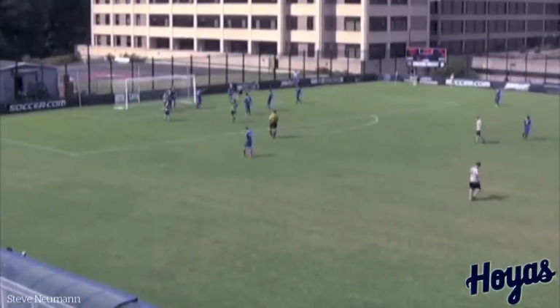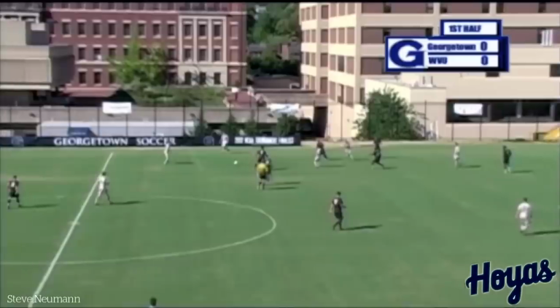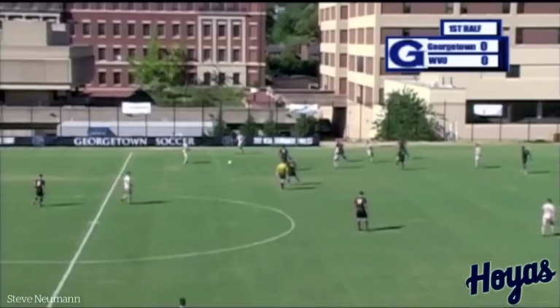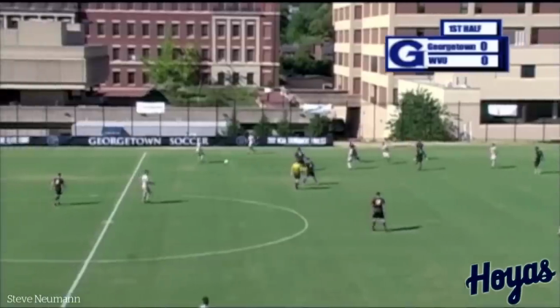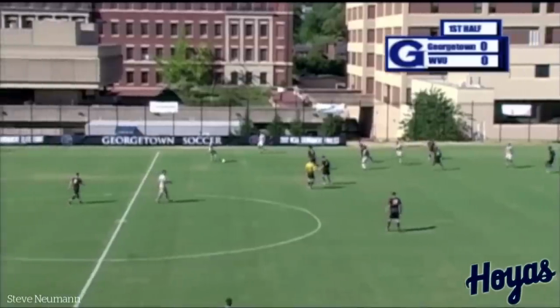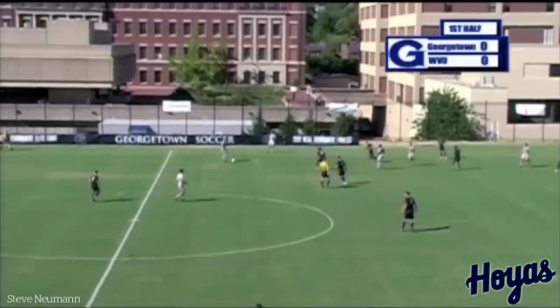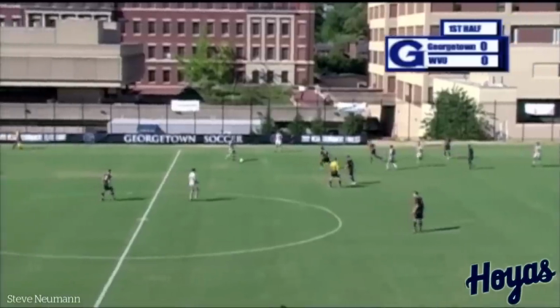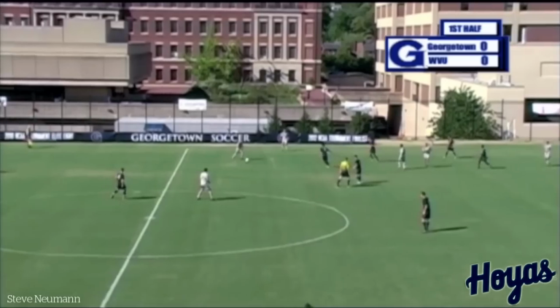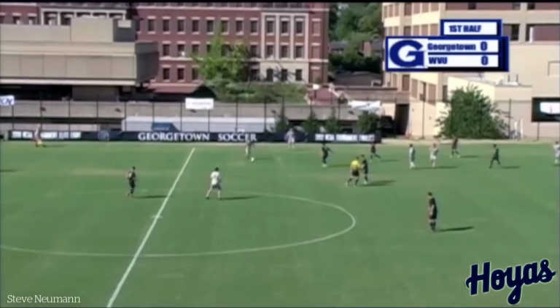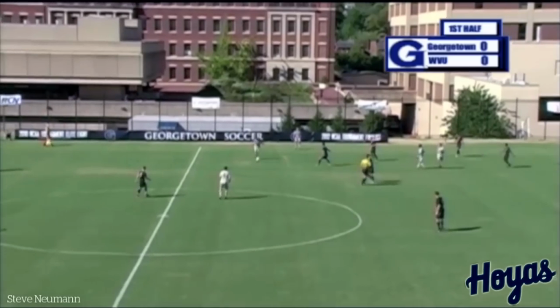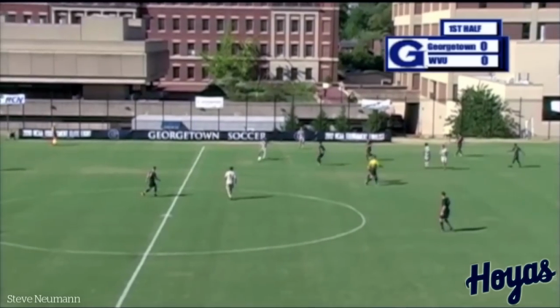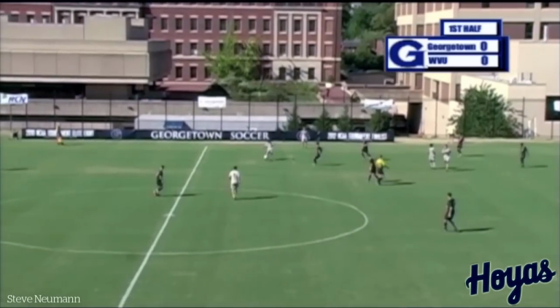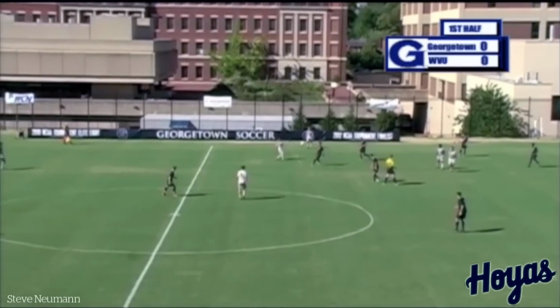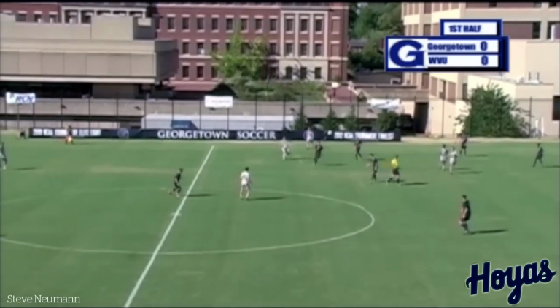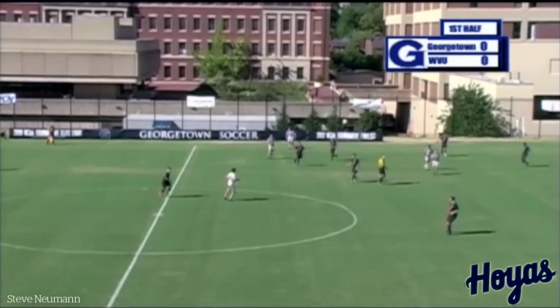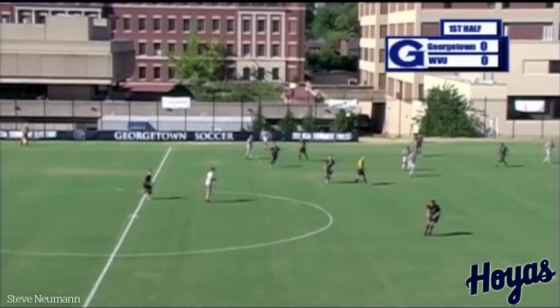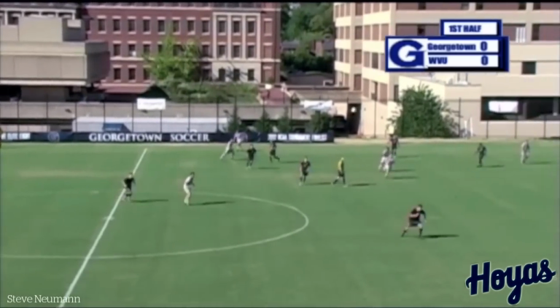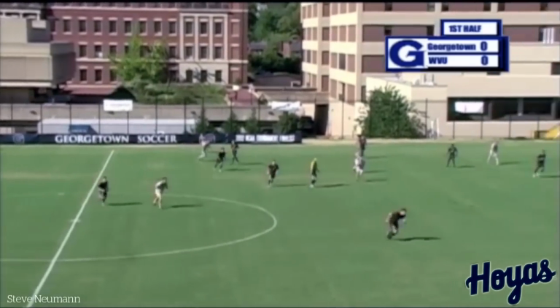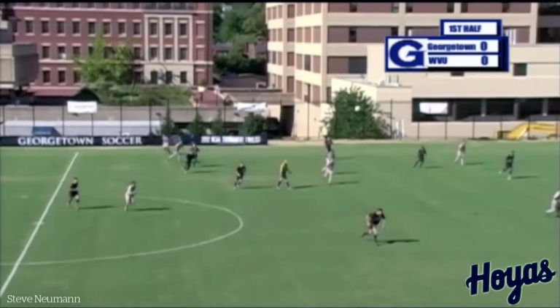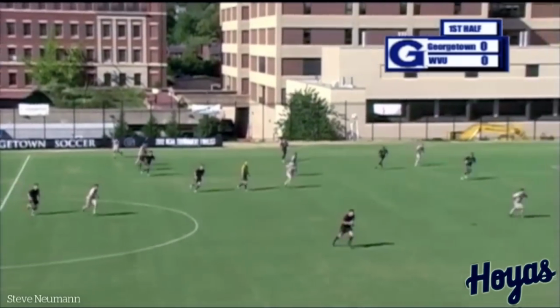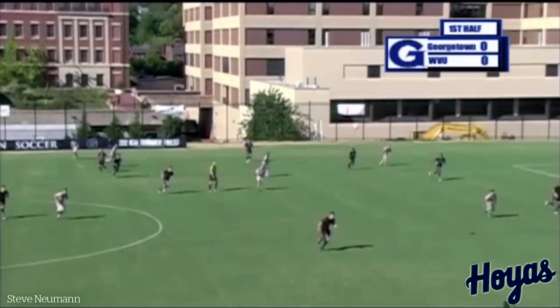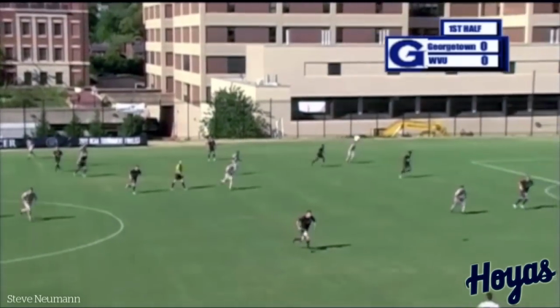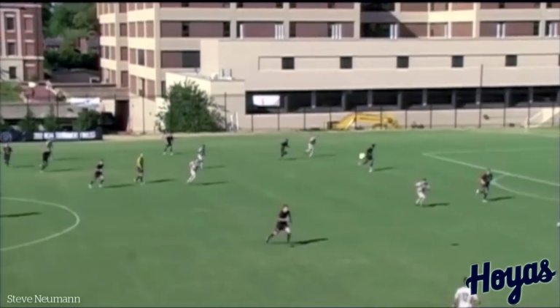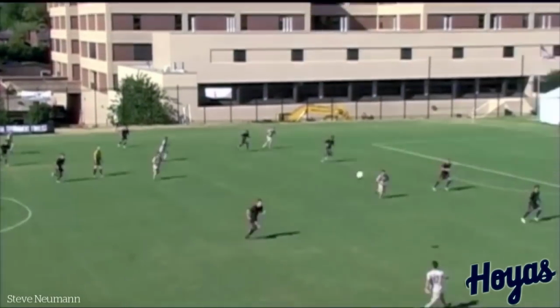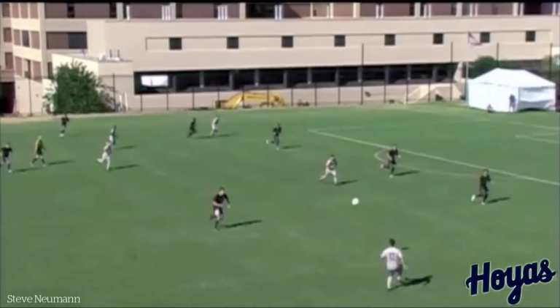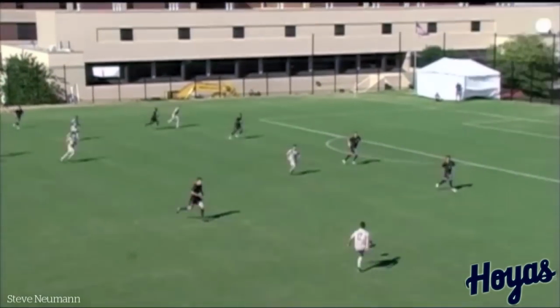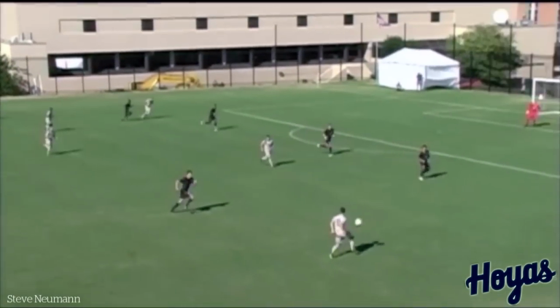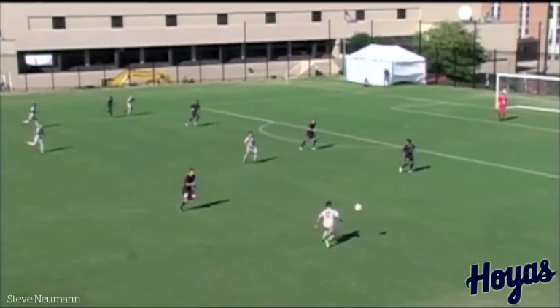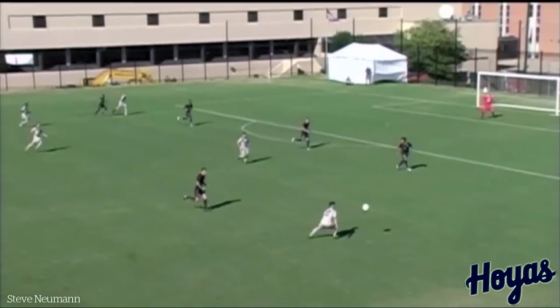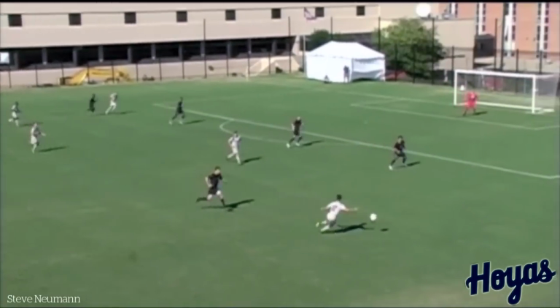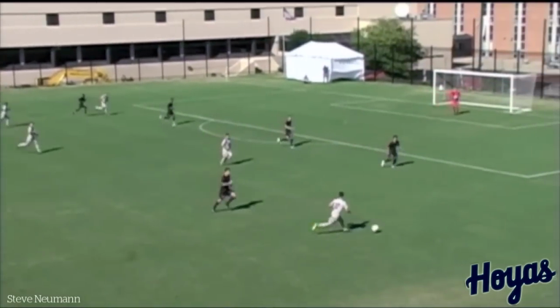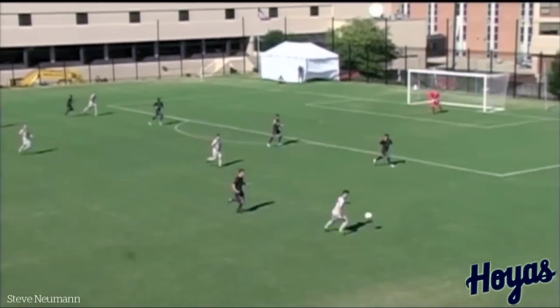No. Hoyas do well to play out, but Newman — a good ball. That's the Hoya style there.